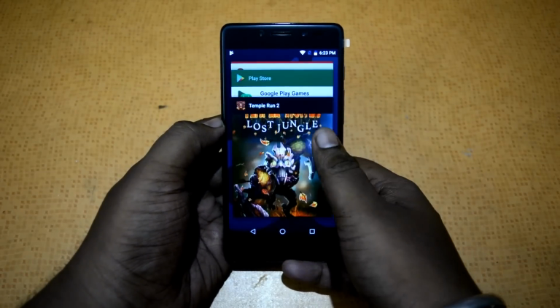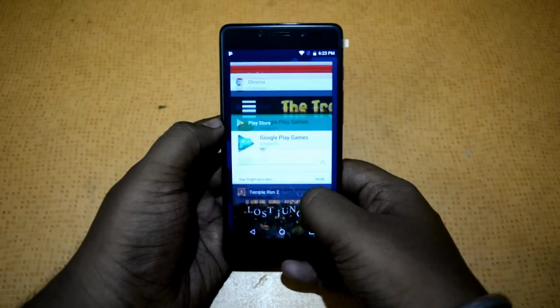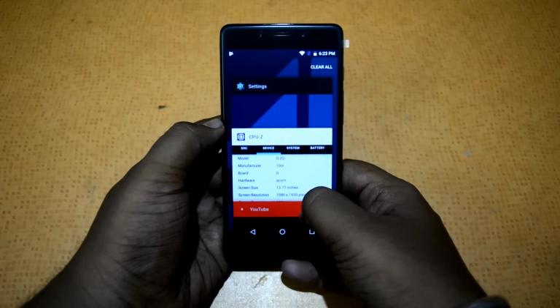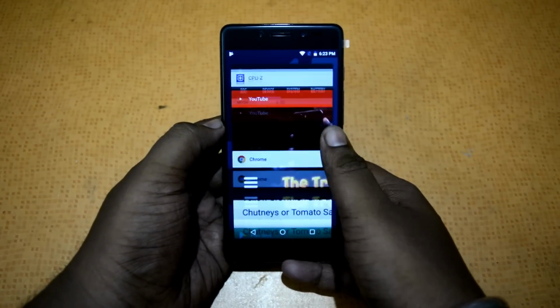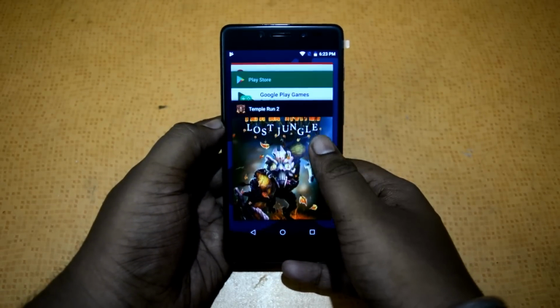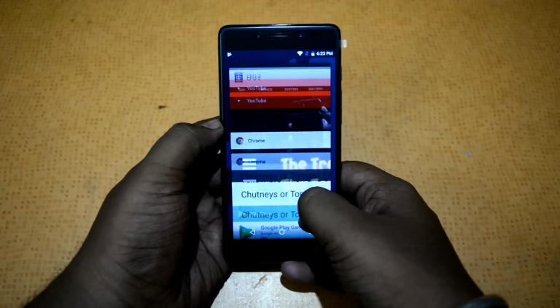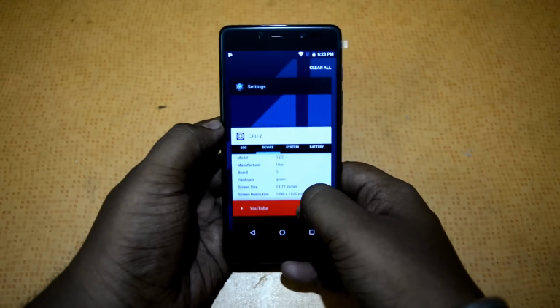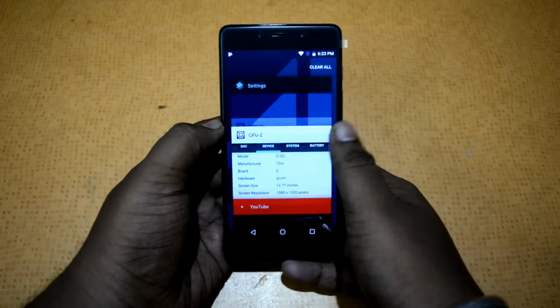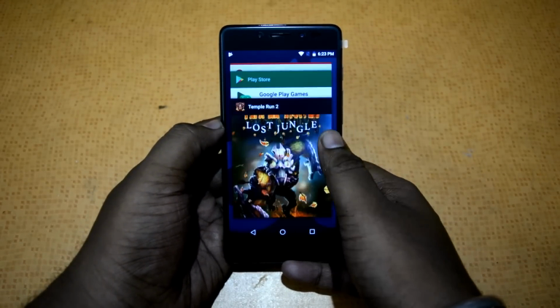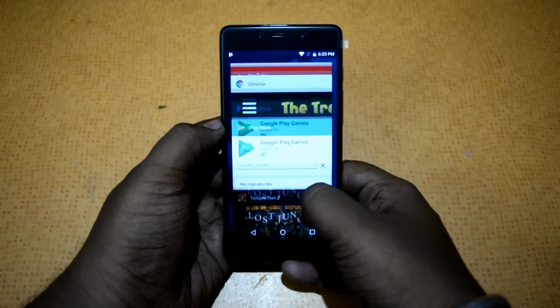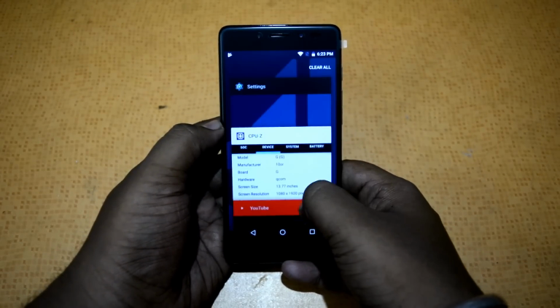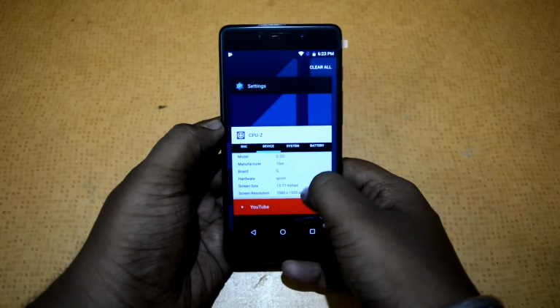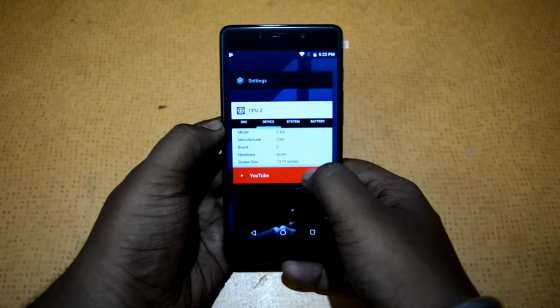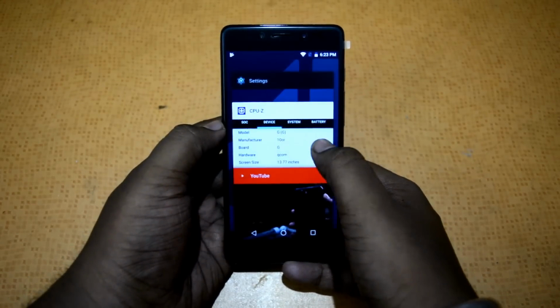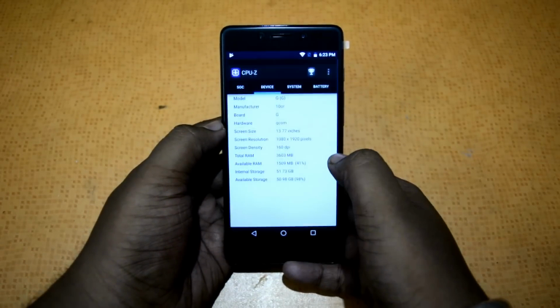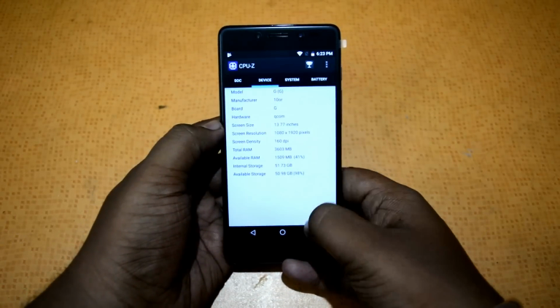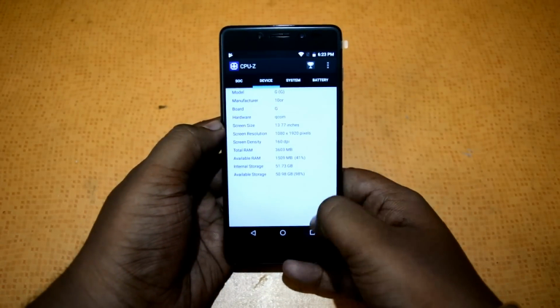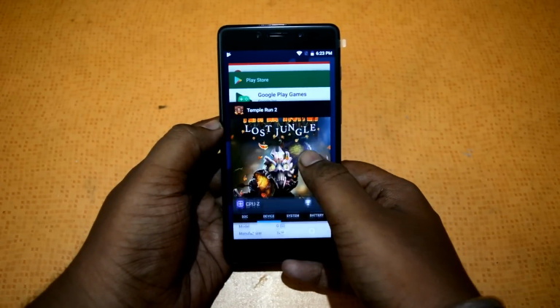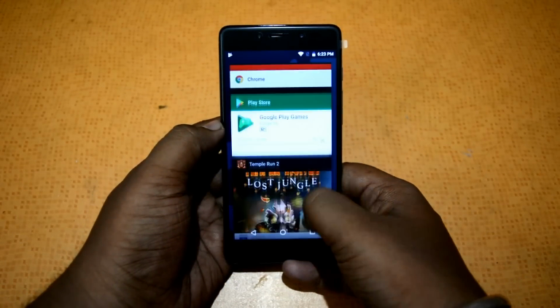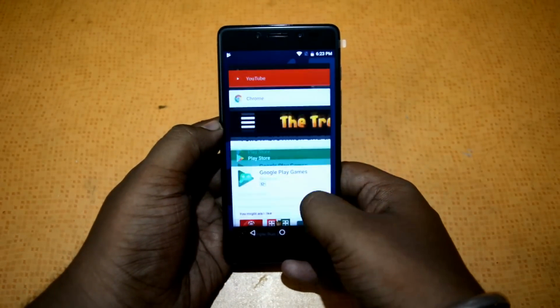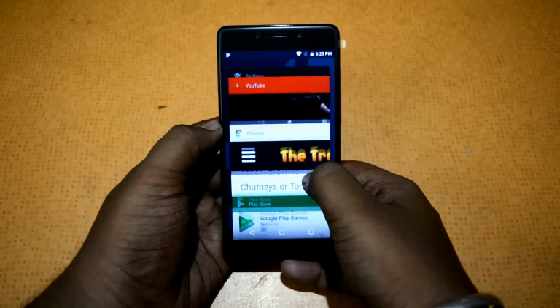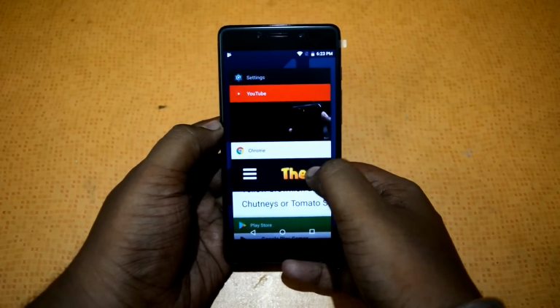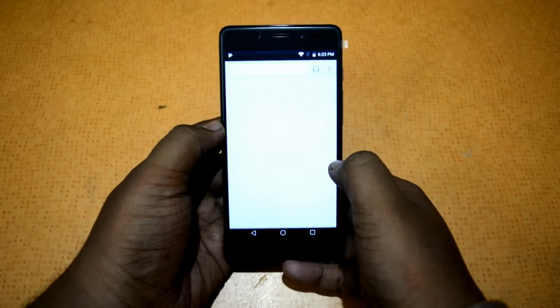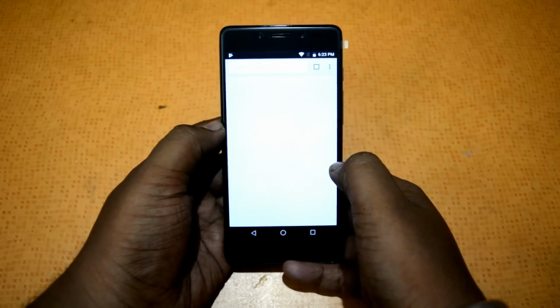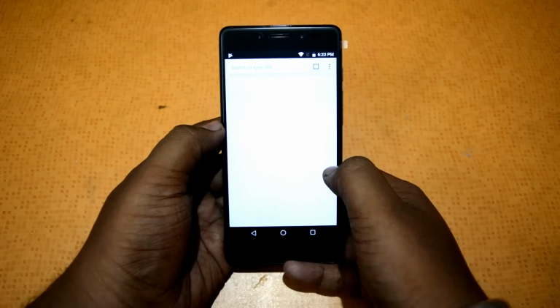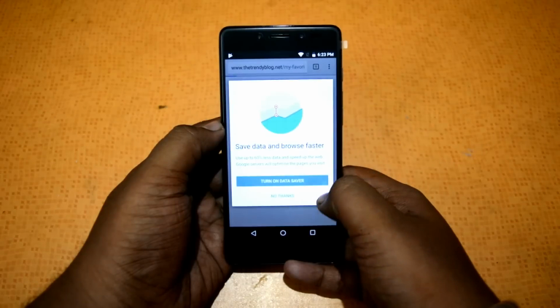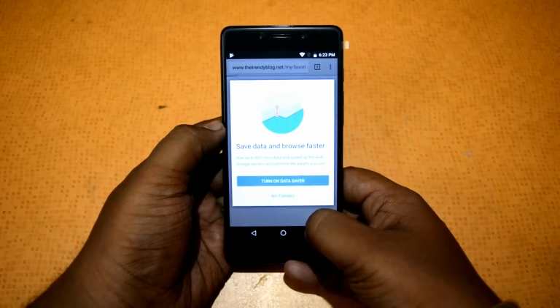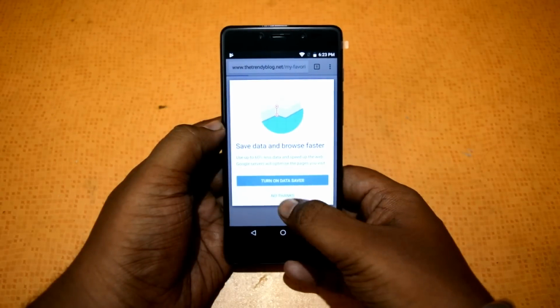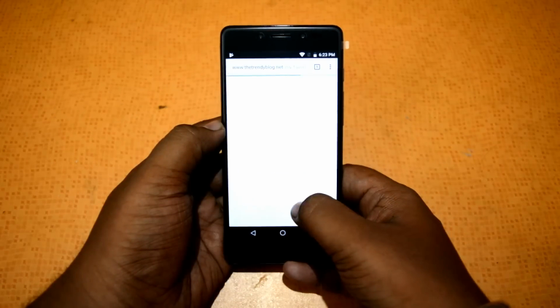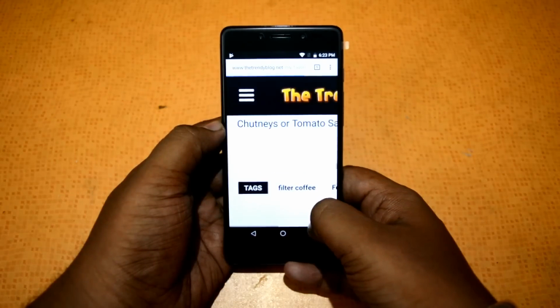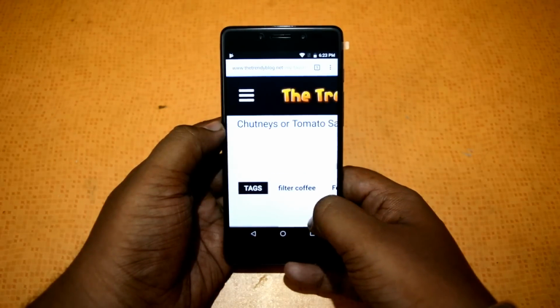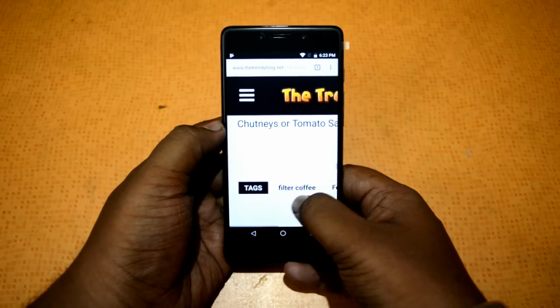Talking about multitasking, you can see I have a few apps in memory and the phone keeps most of the apps in memory. That's pretty nice.